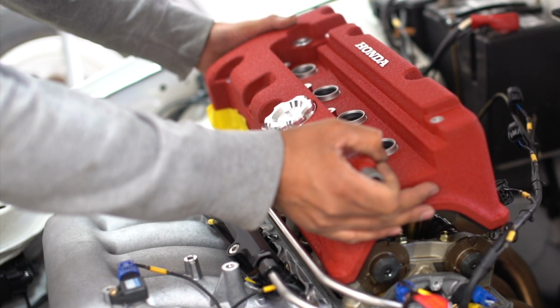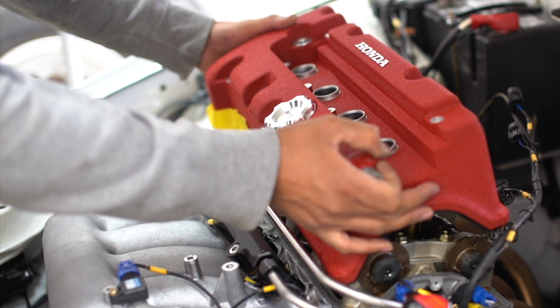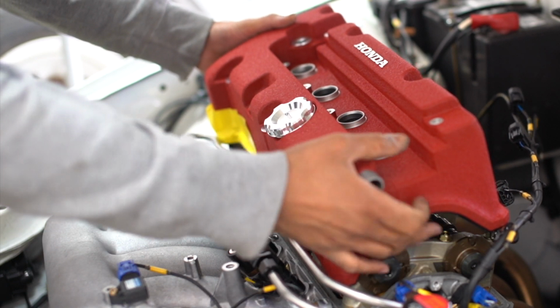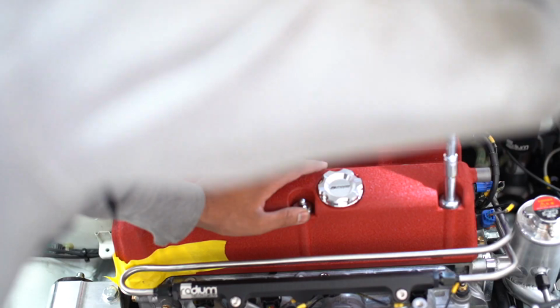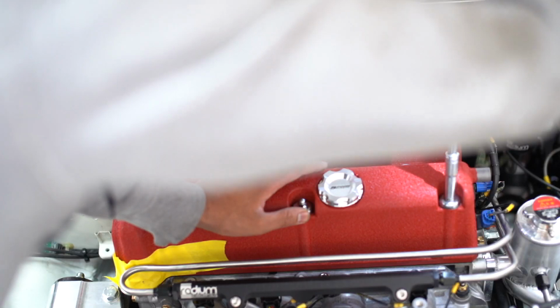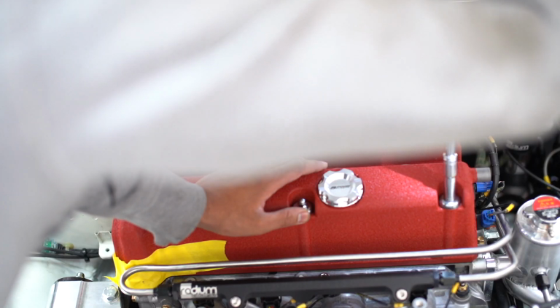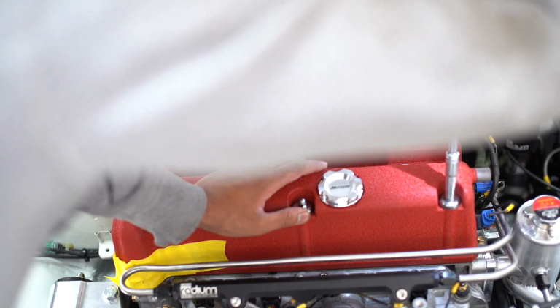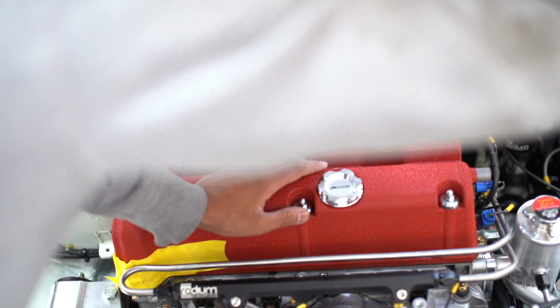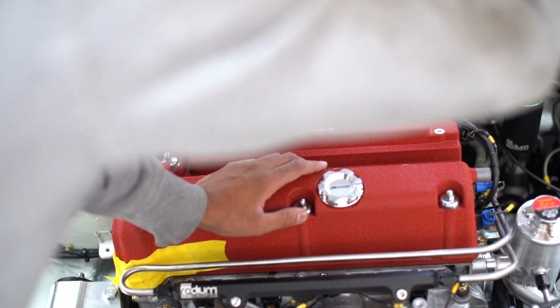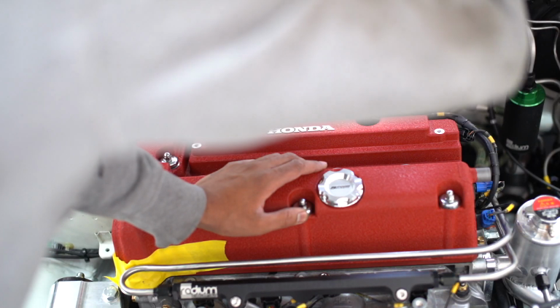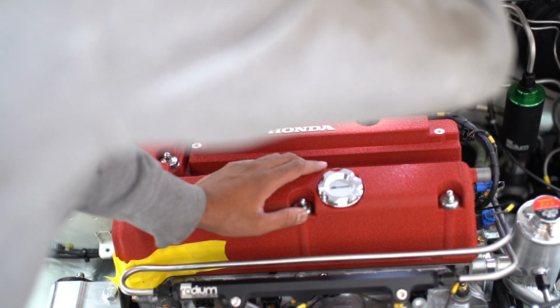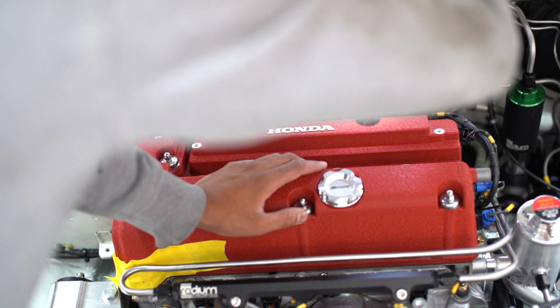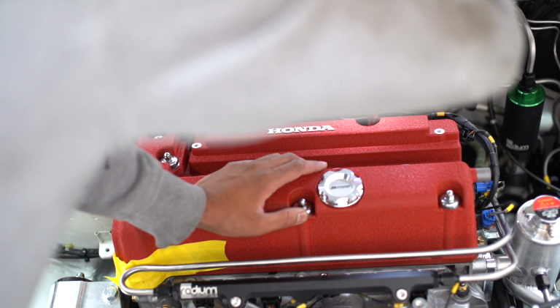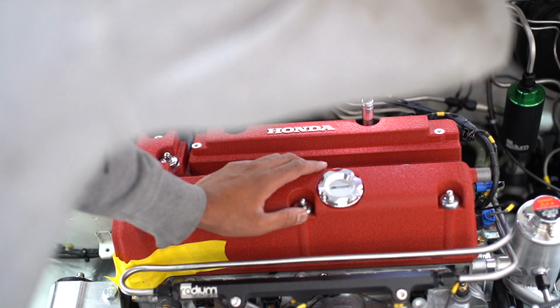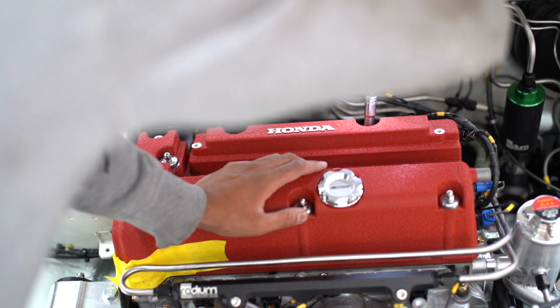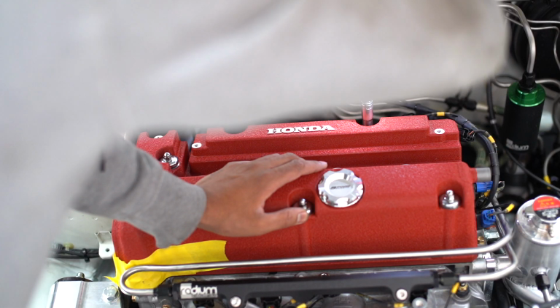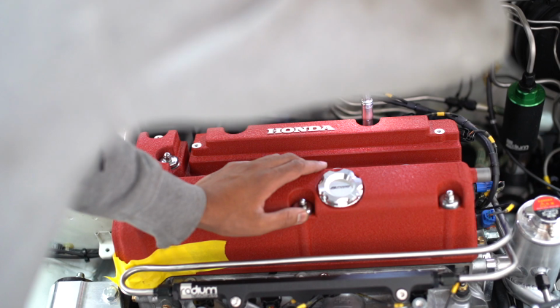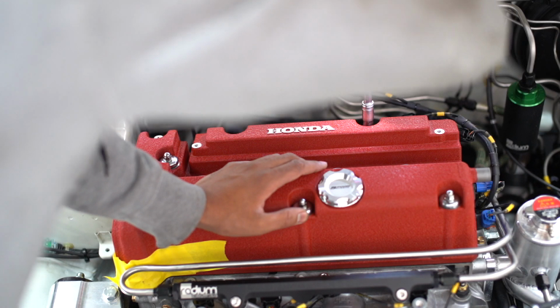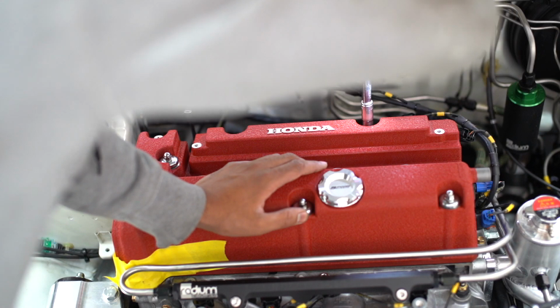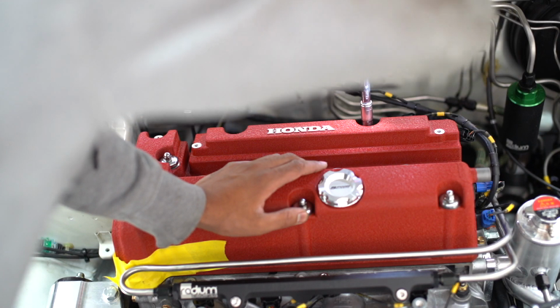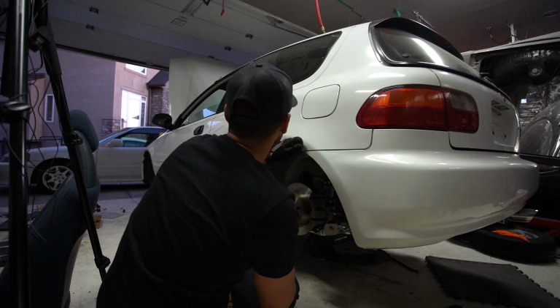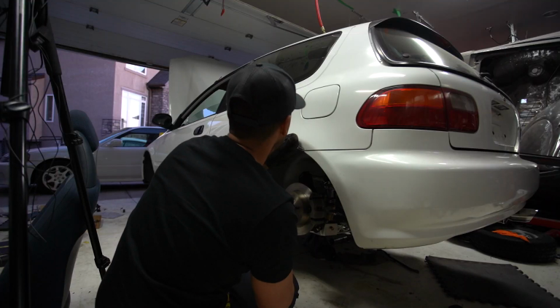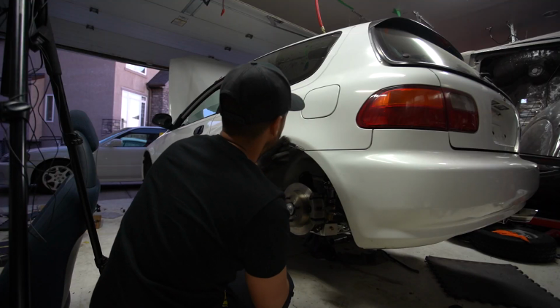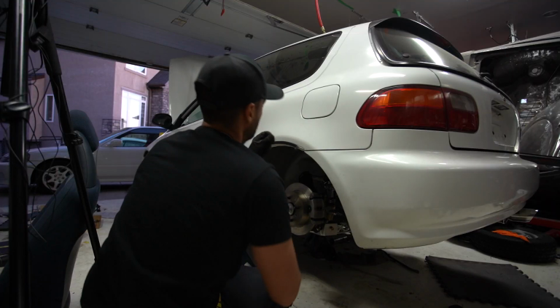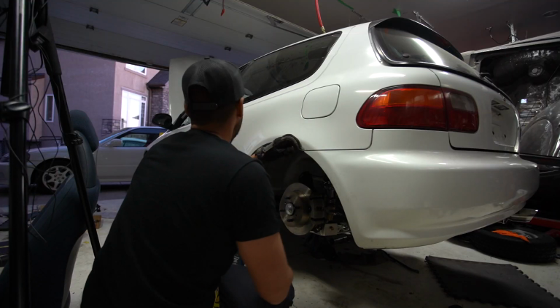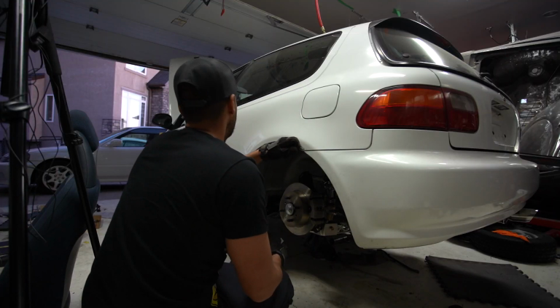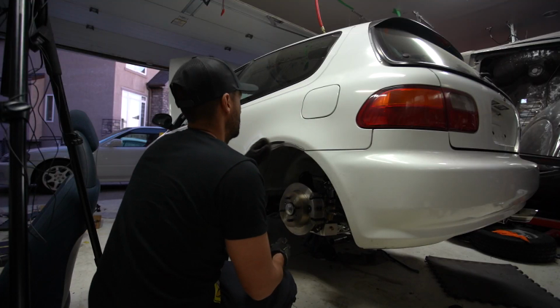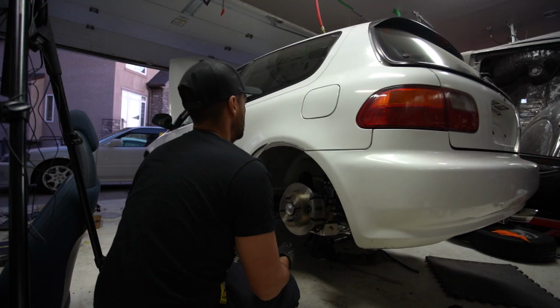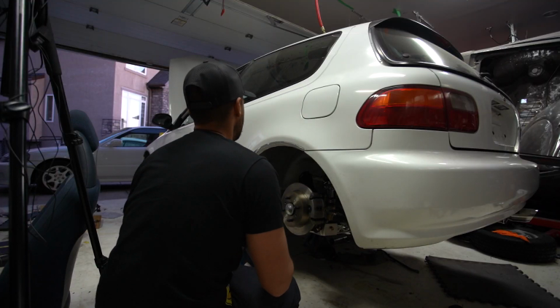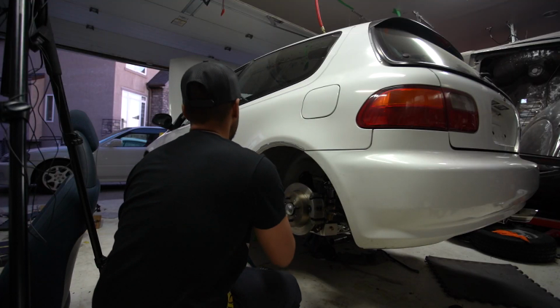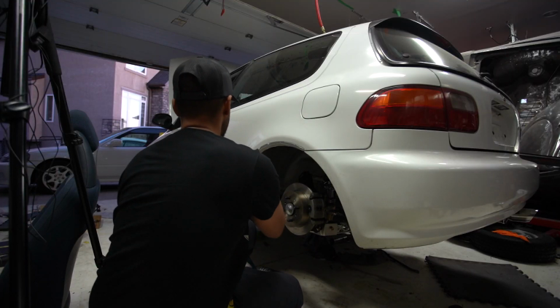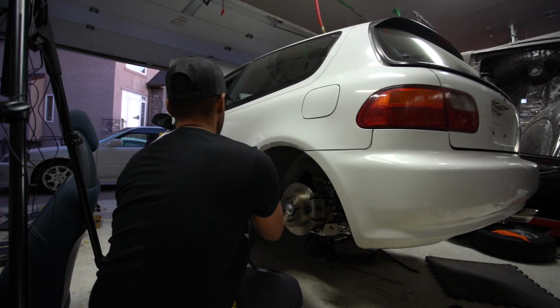A couple of new things for the bay to clean it all up: a brand new valve cover from Honda and a Spoon oil cap.